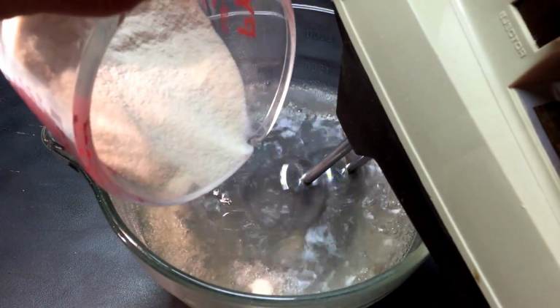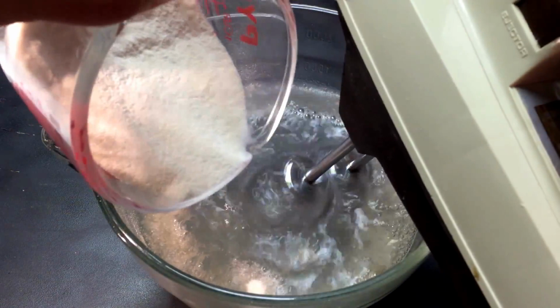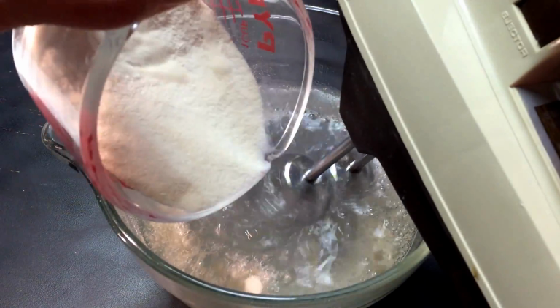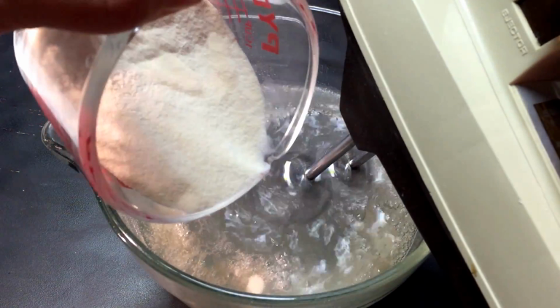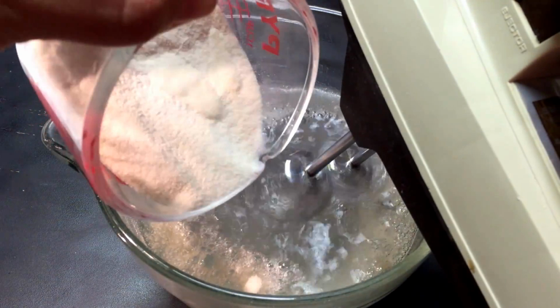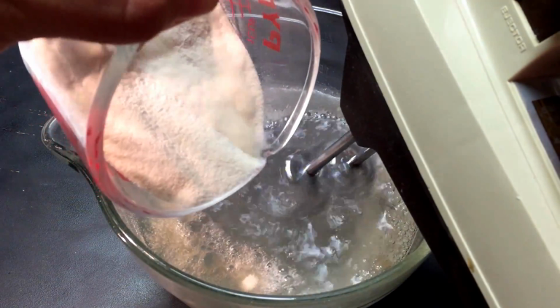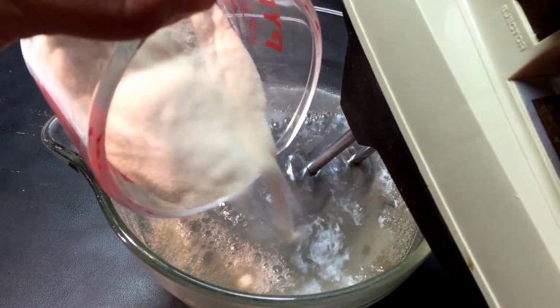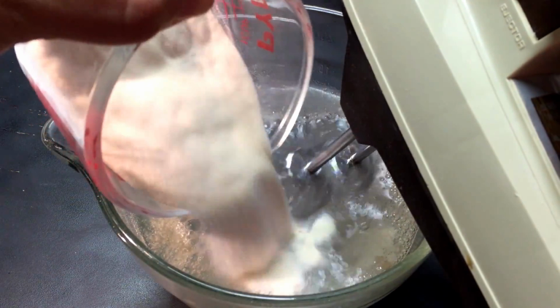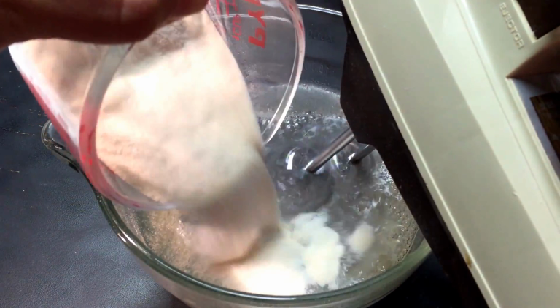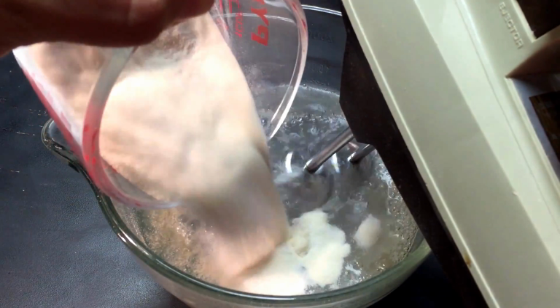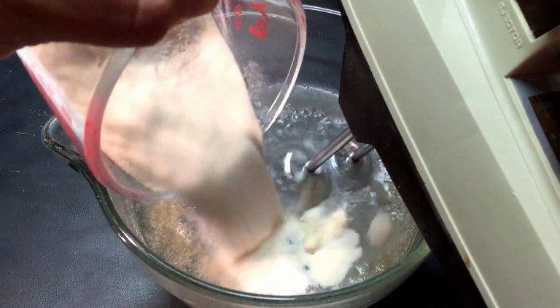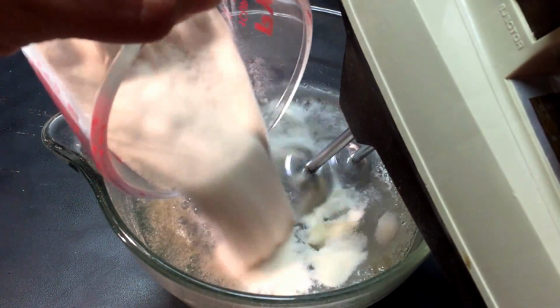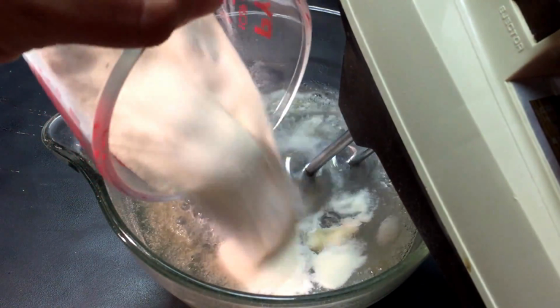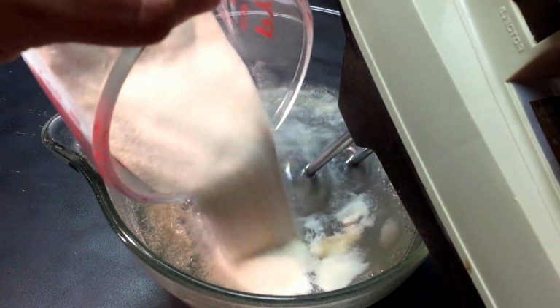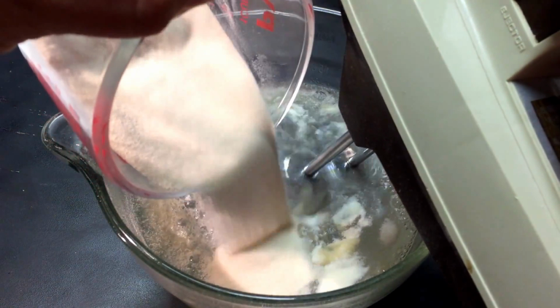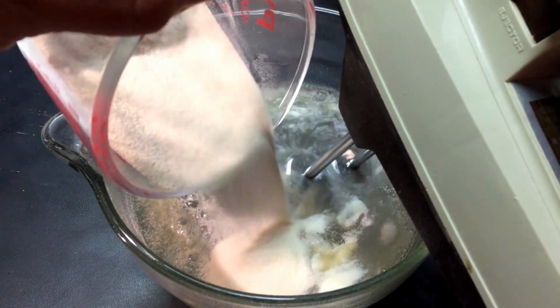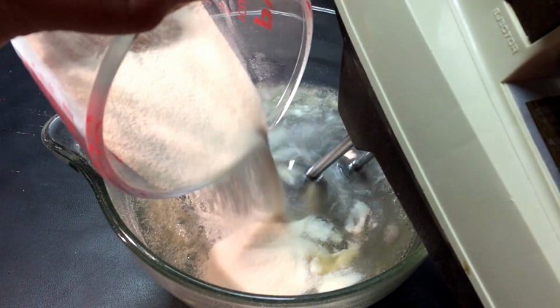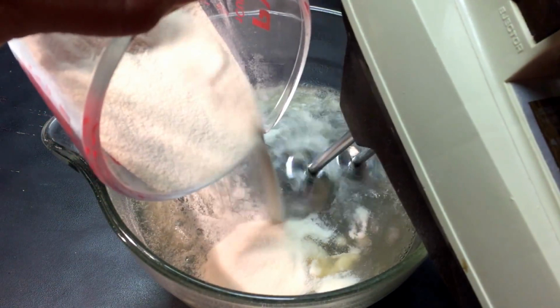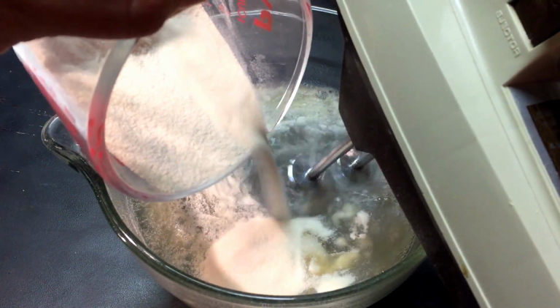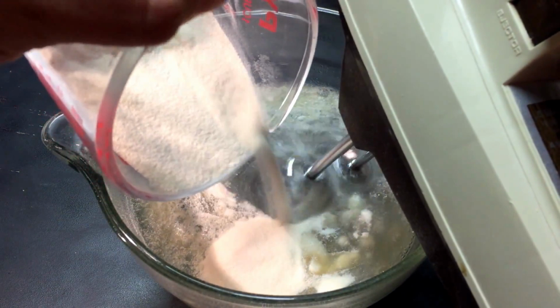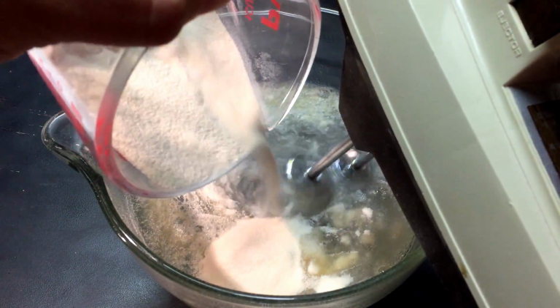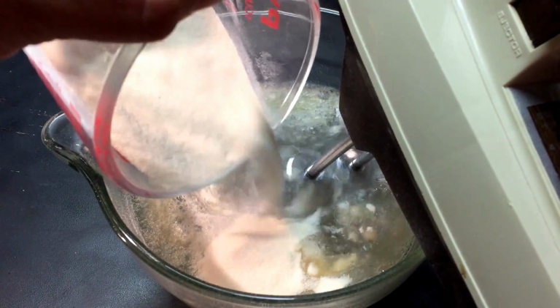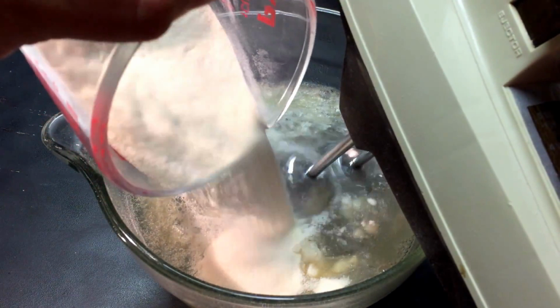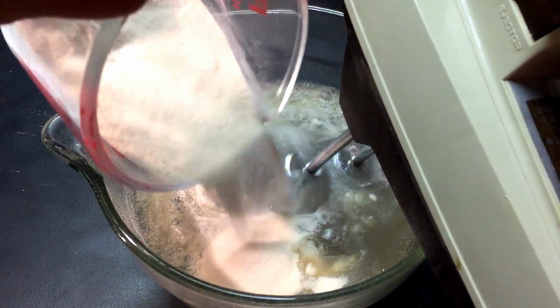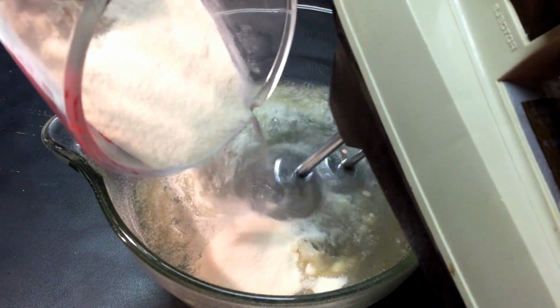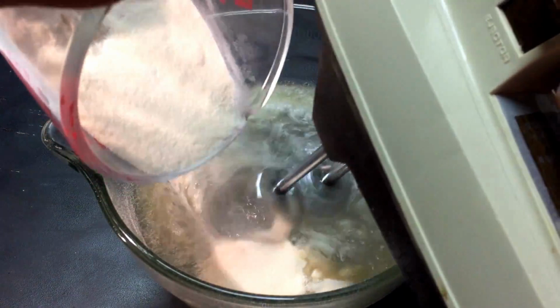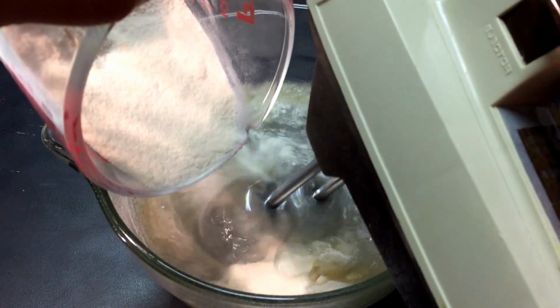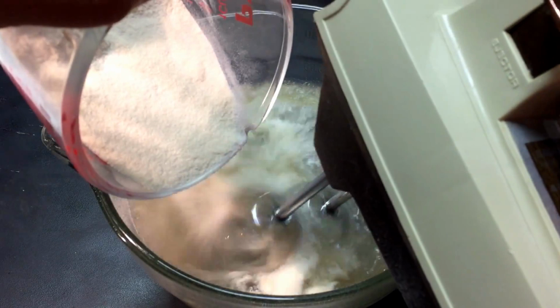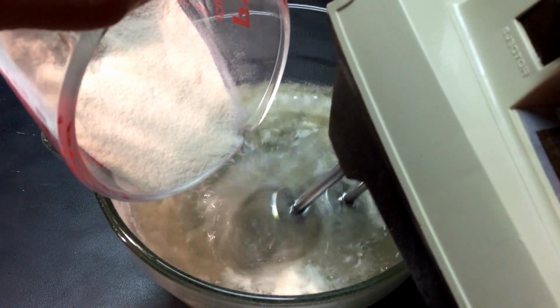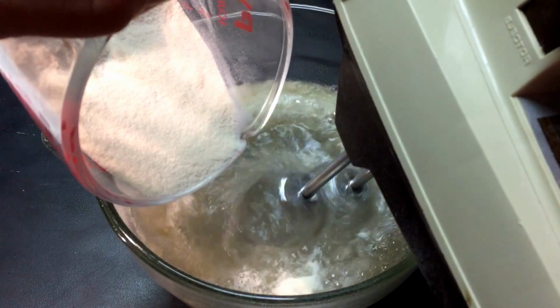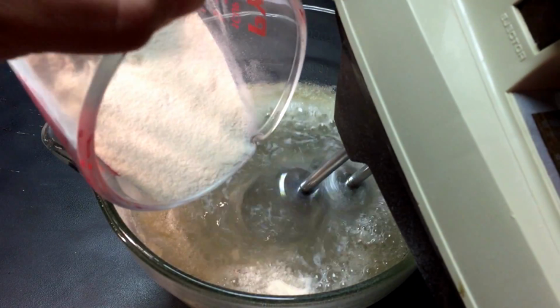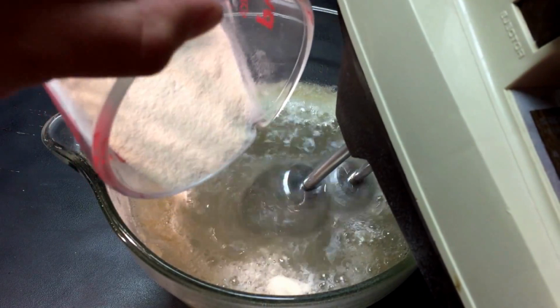Now add the powder to the water, stirring continuously. You'll know you're done when there's no more lumps in the mix.